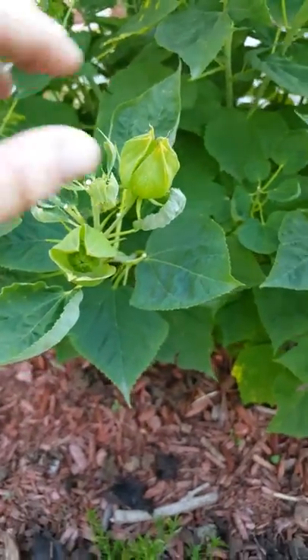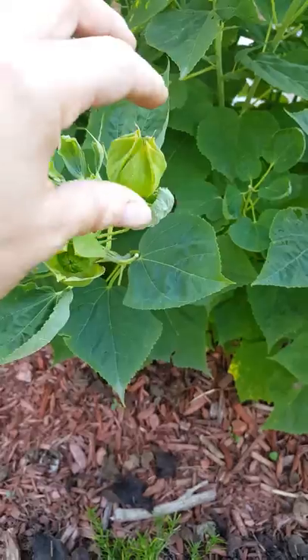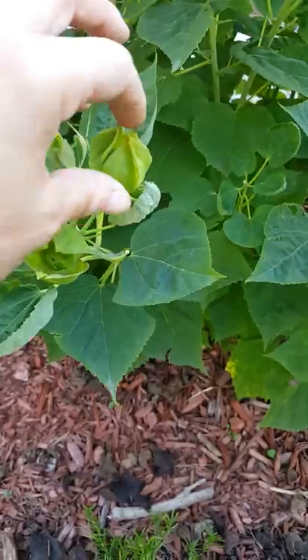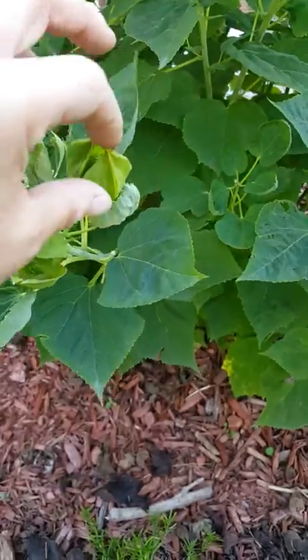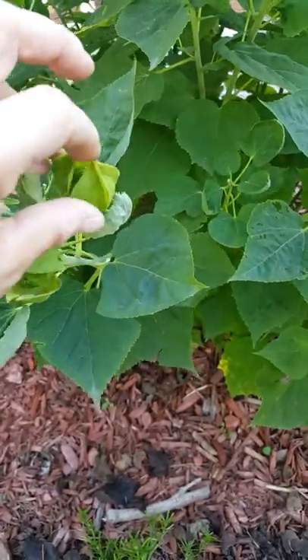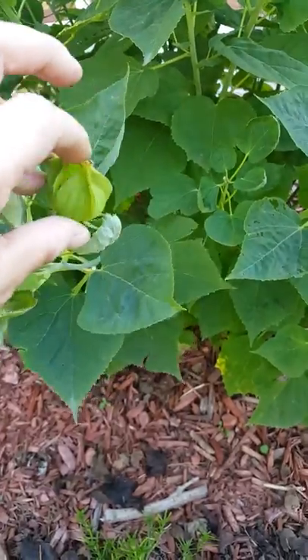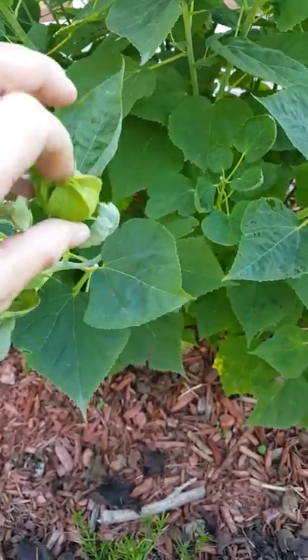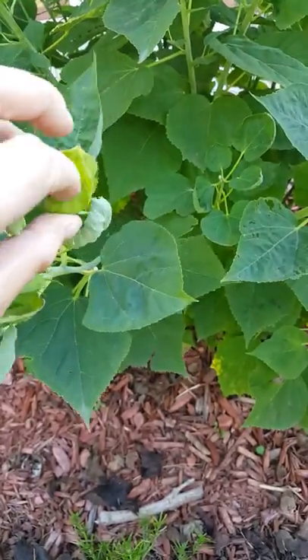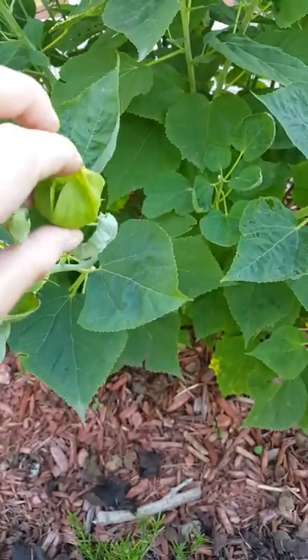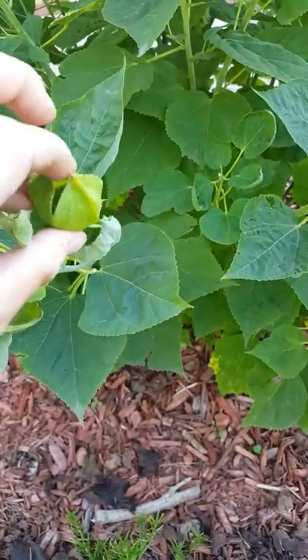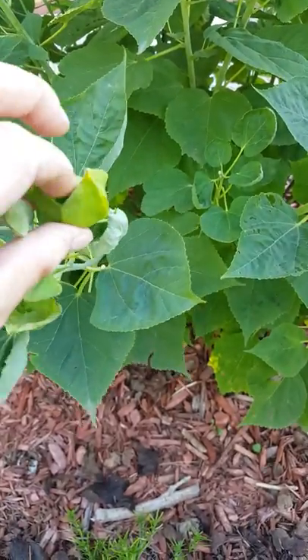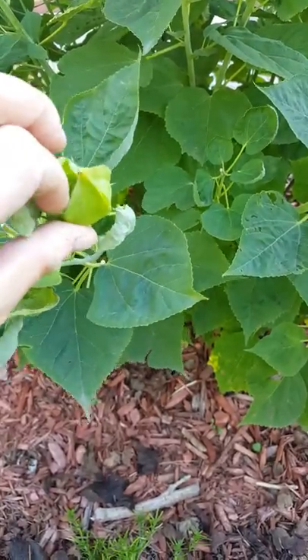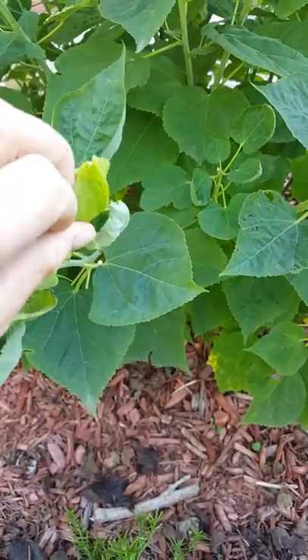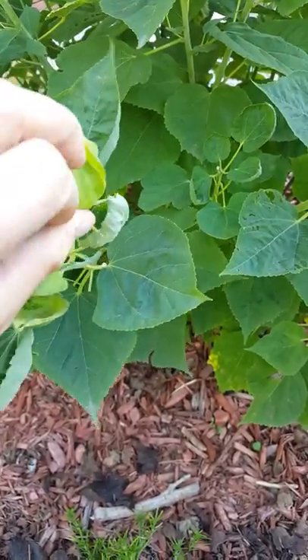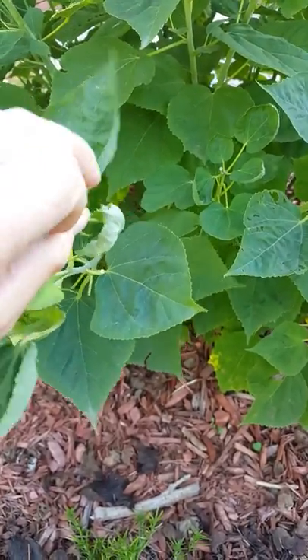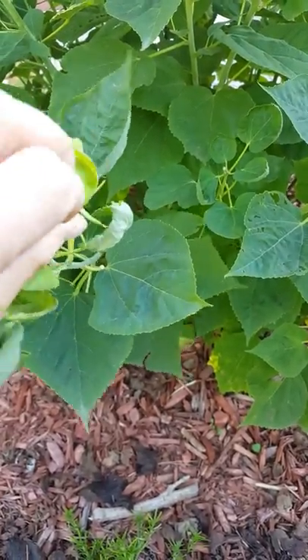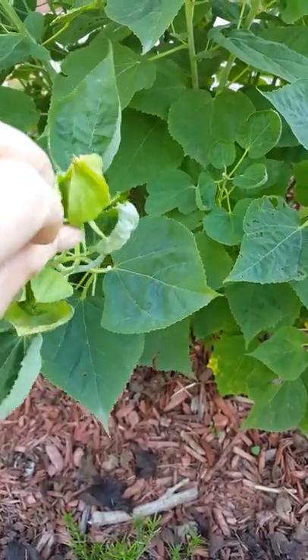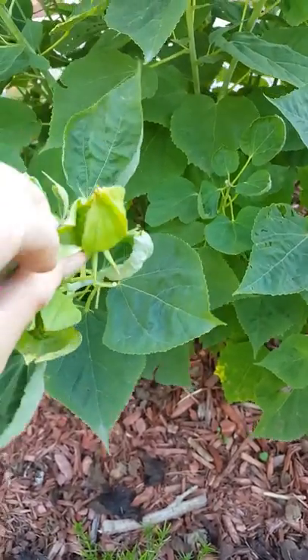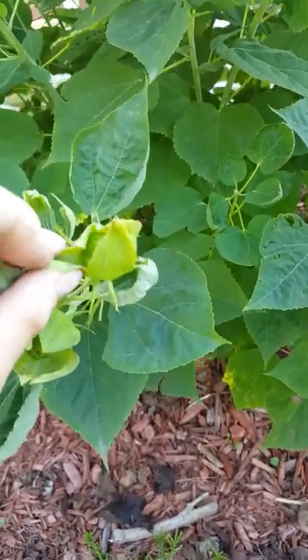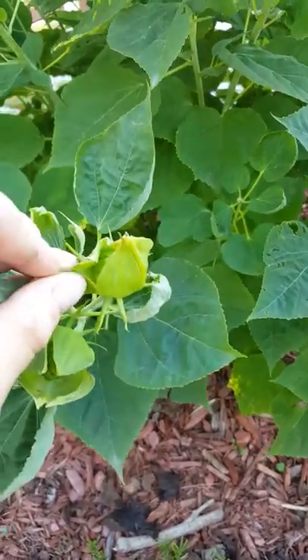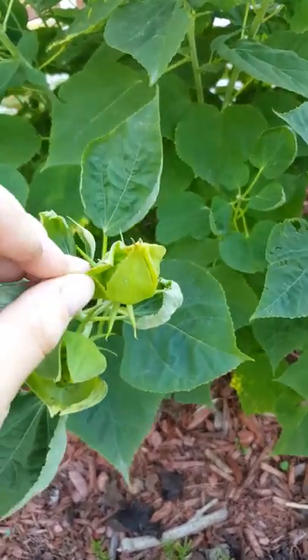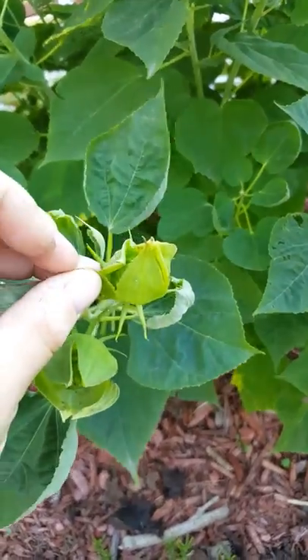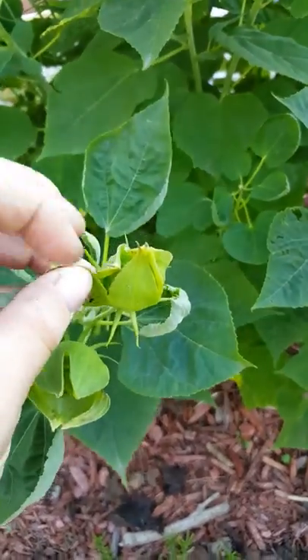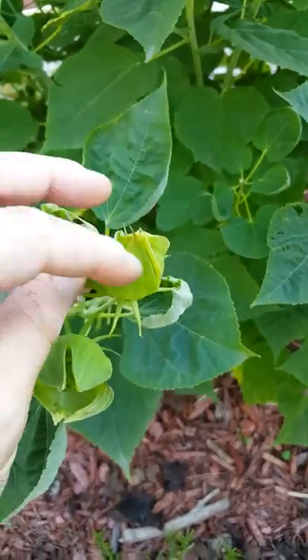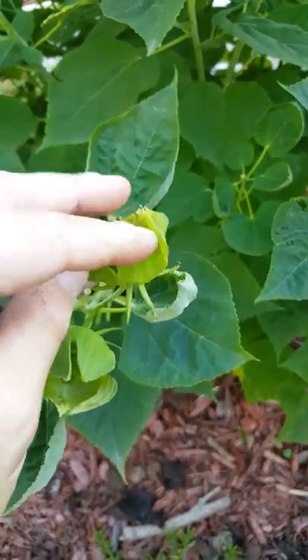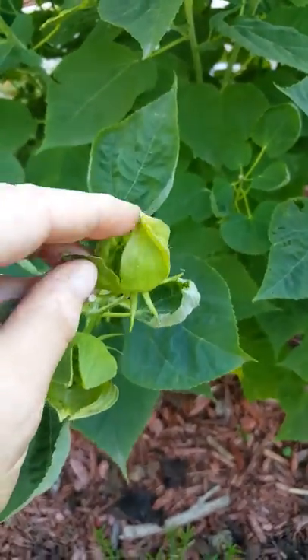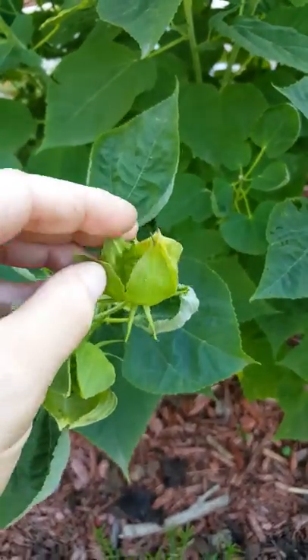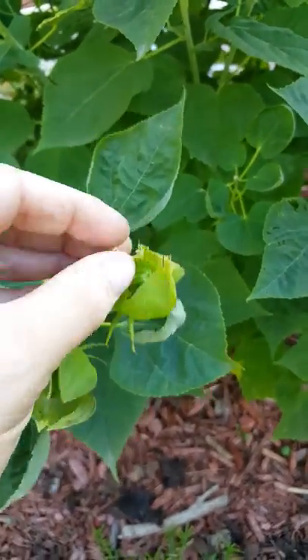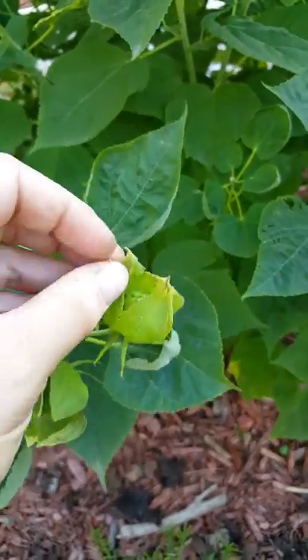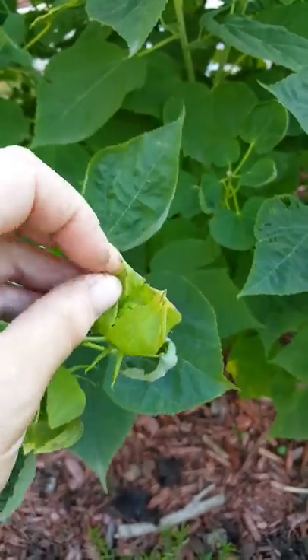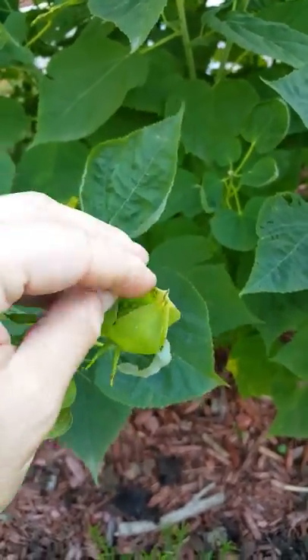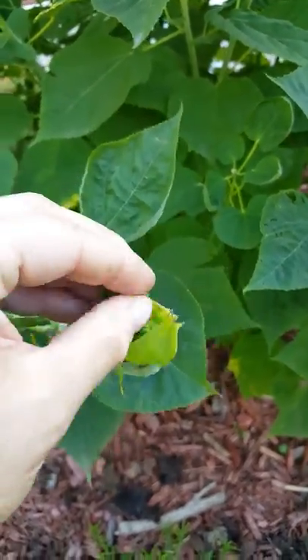I think this one's got seeds in it. Open that up — that's a seed in there.